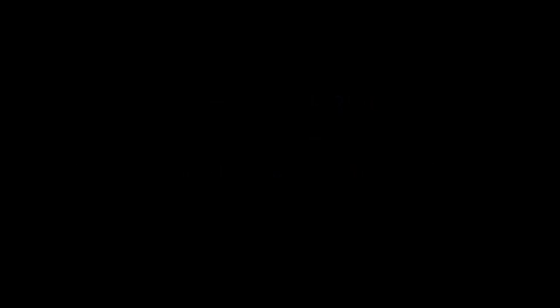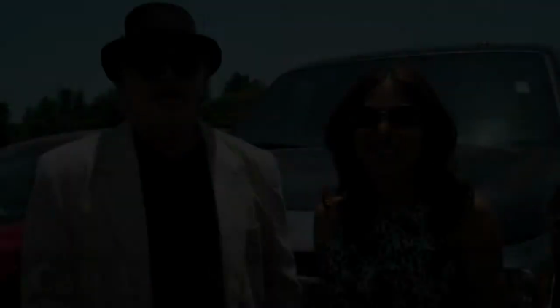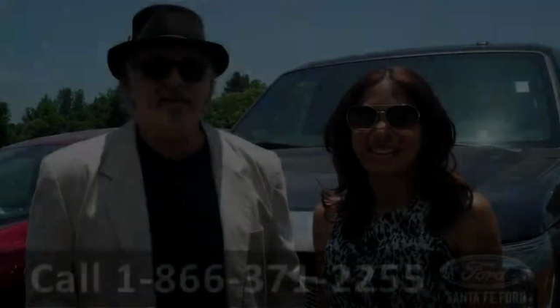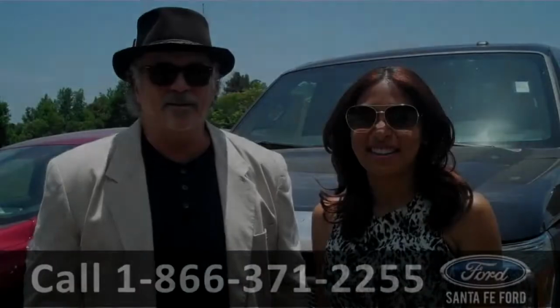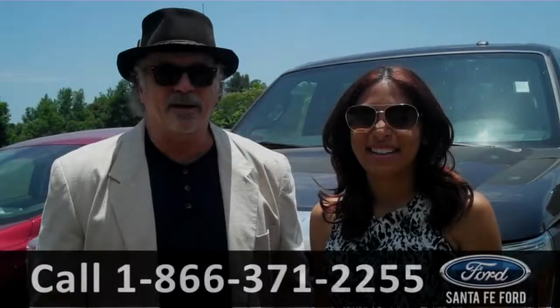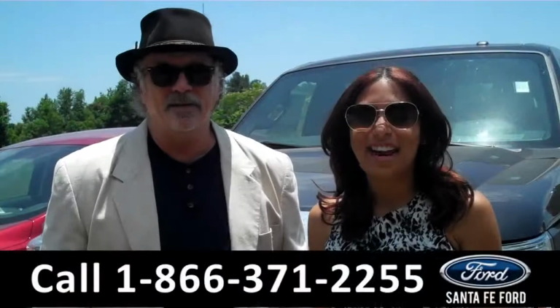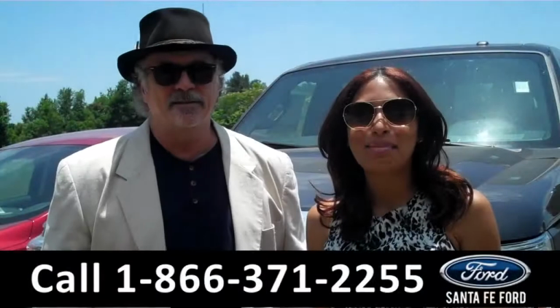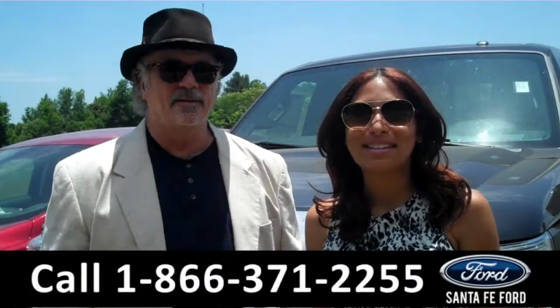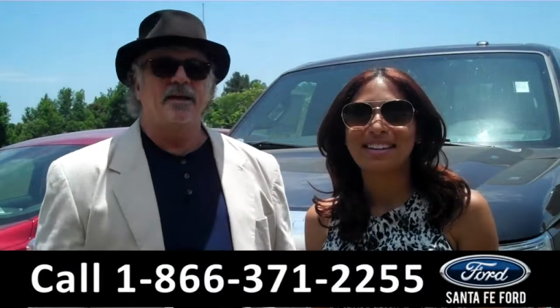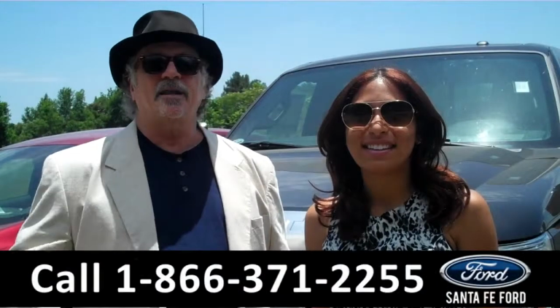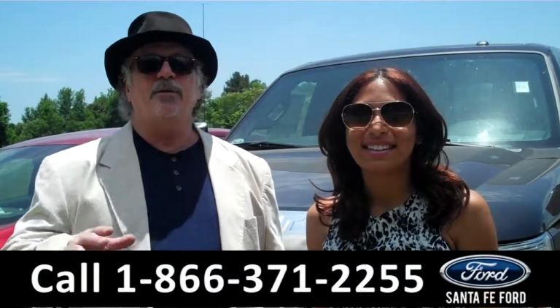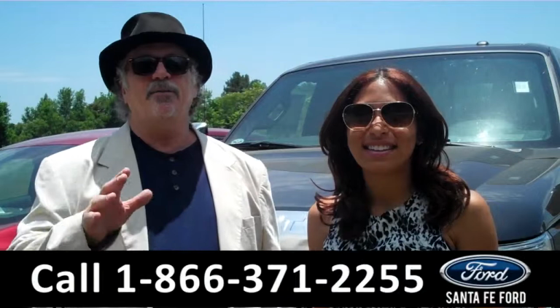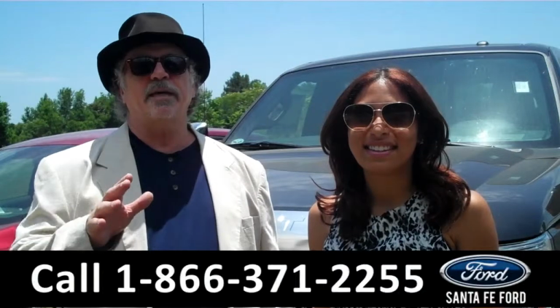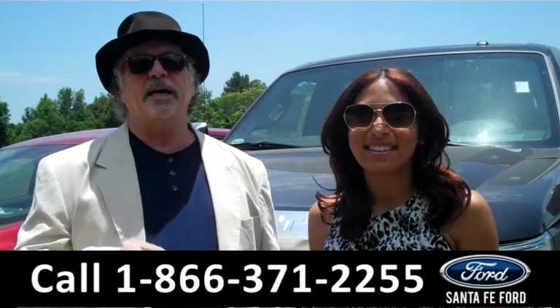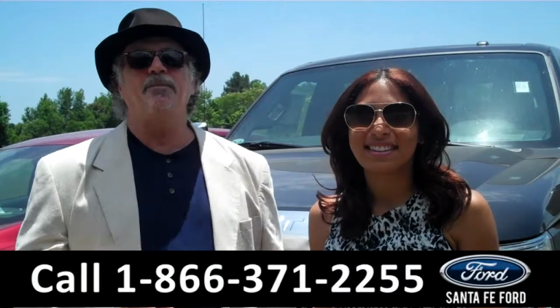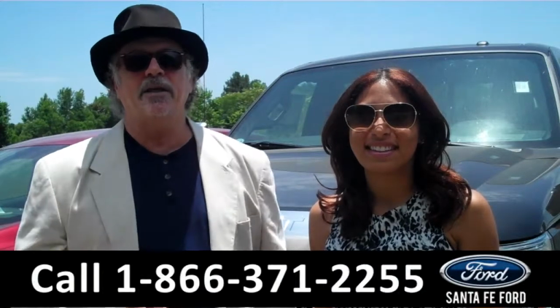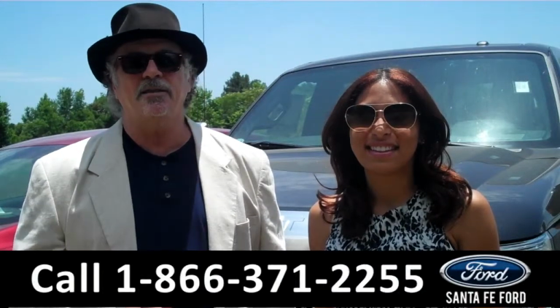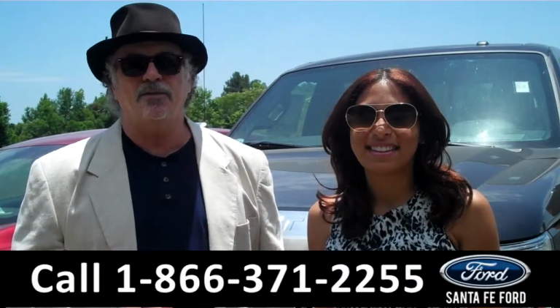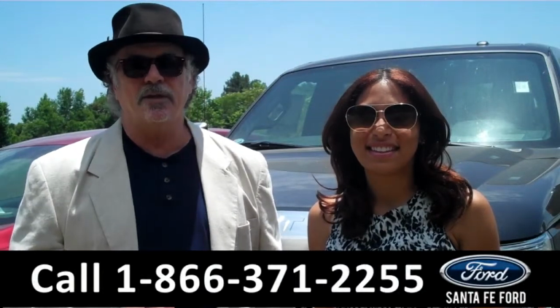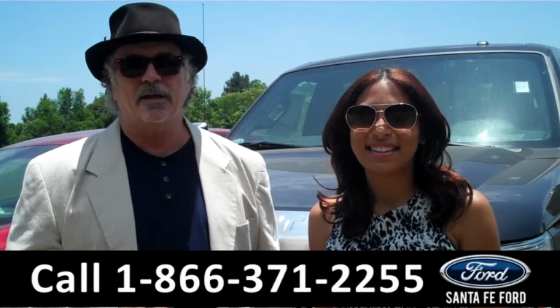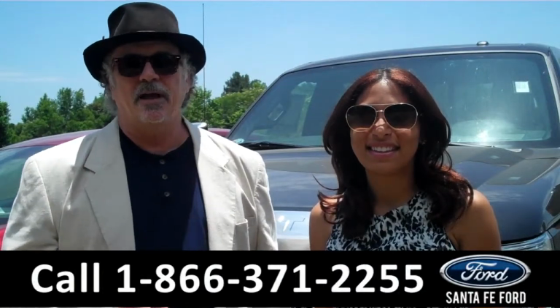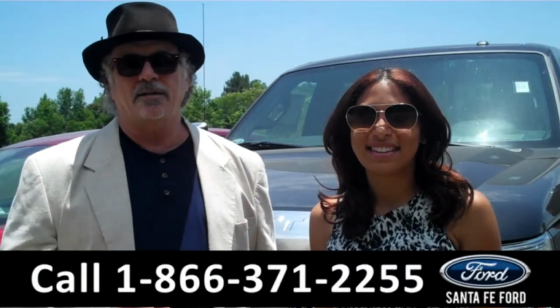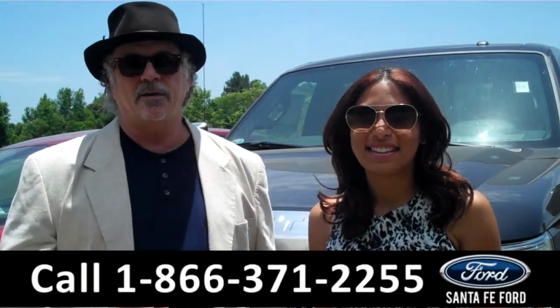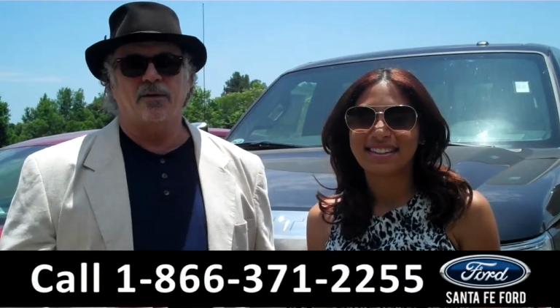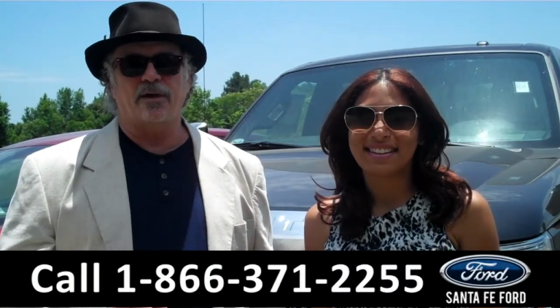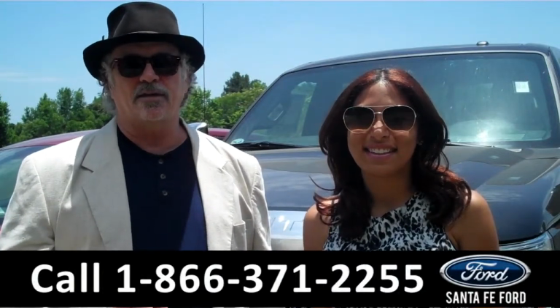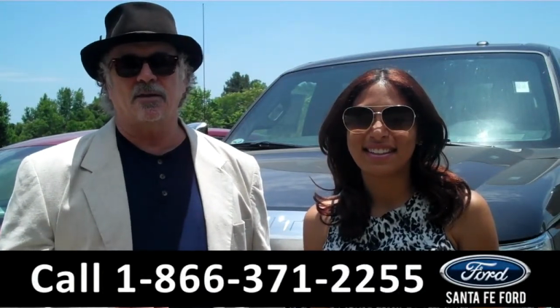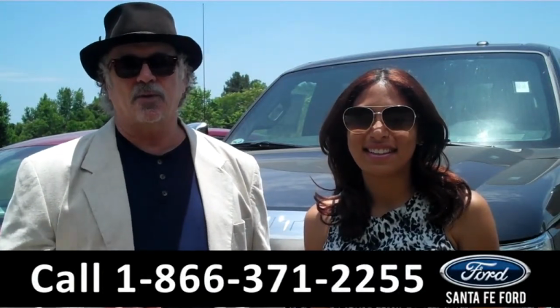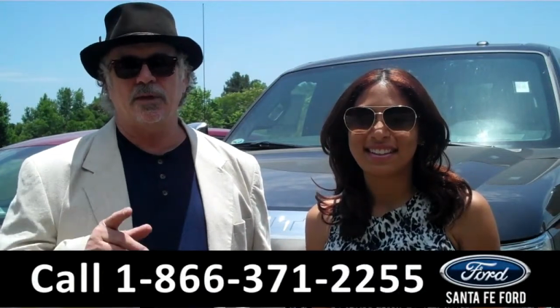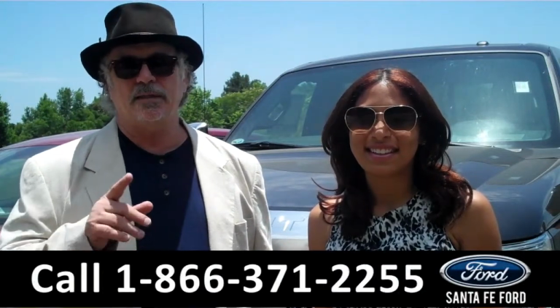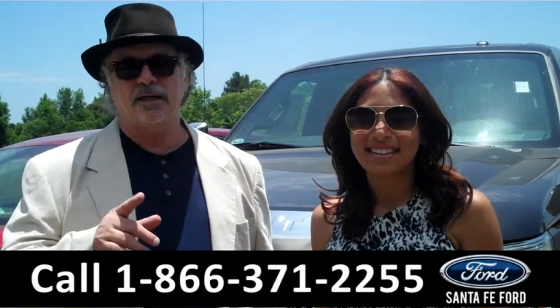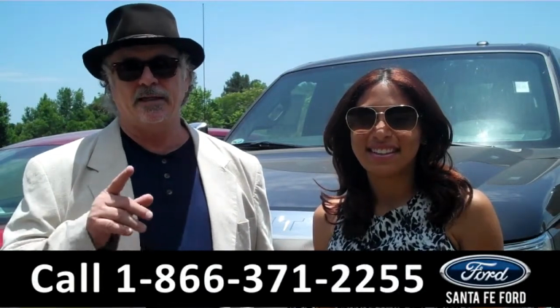Hey, this is Randy. And I'm Leslie. SantafeFord.com near Gainesville, Florida. I-75 at exit number 399.